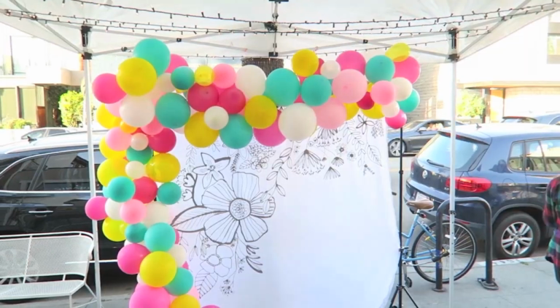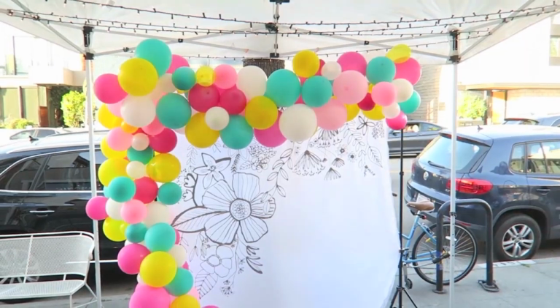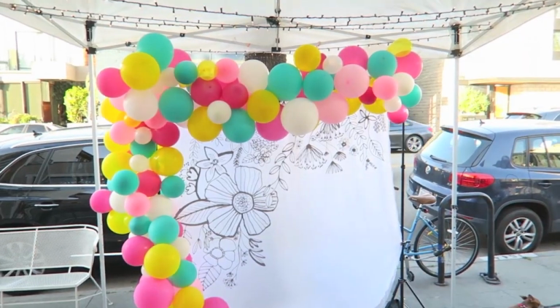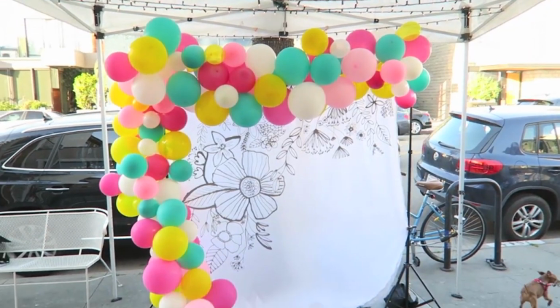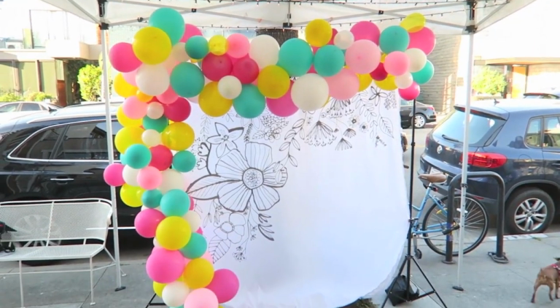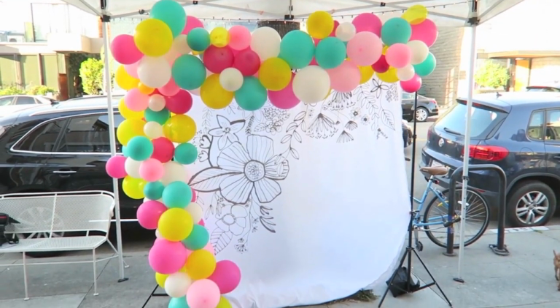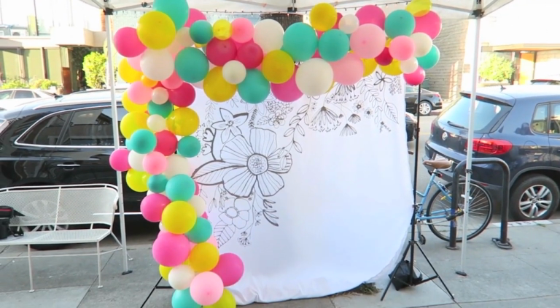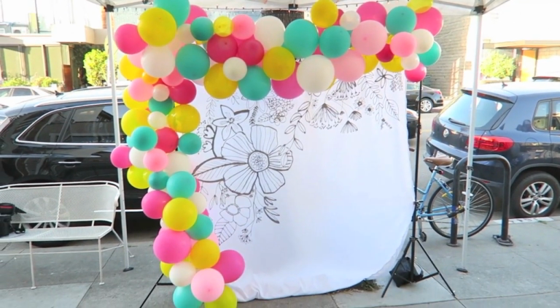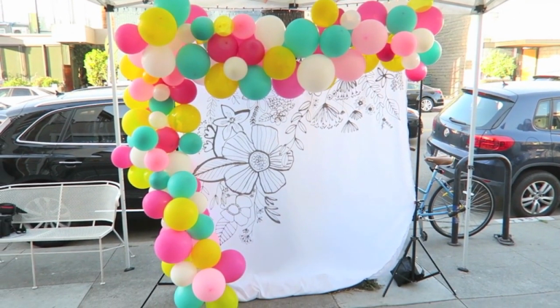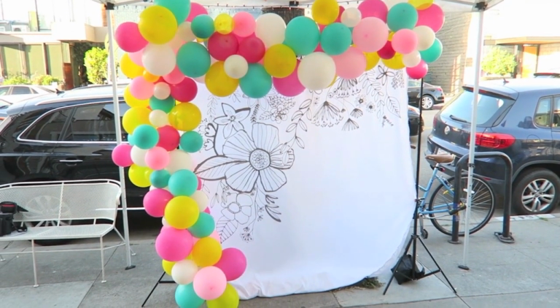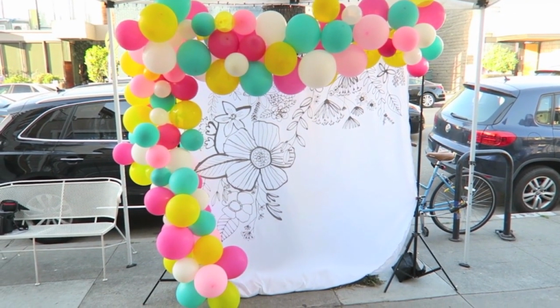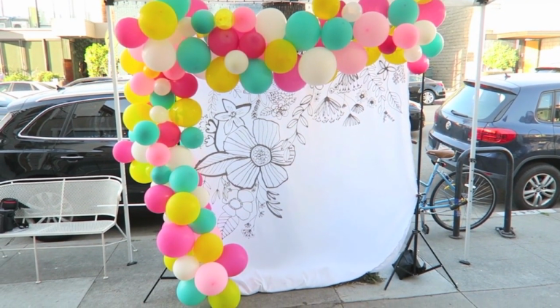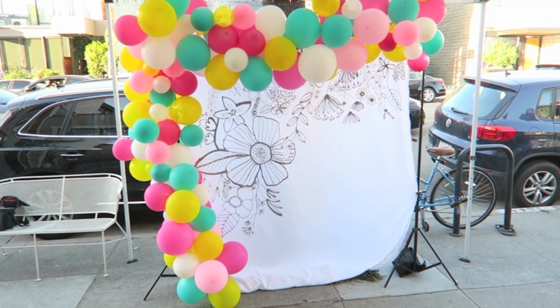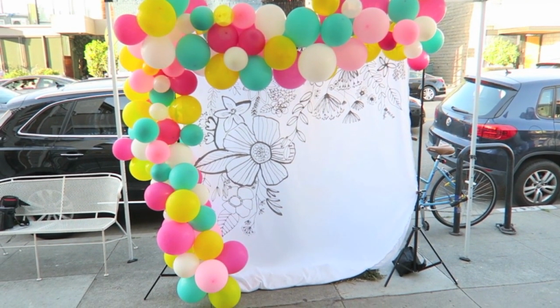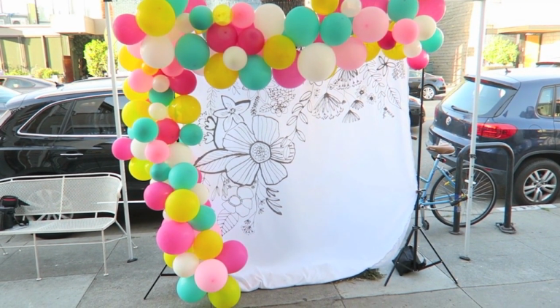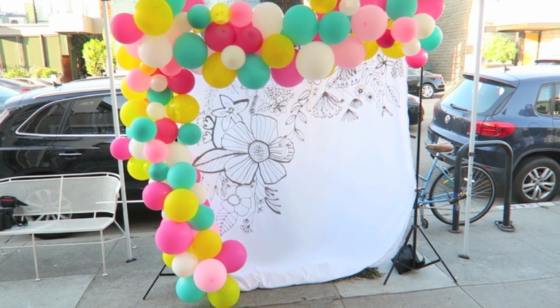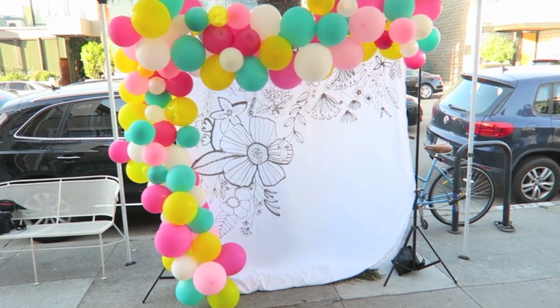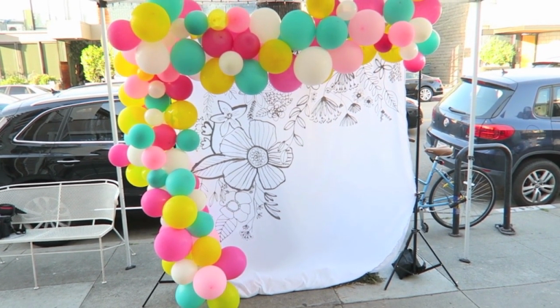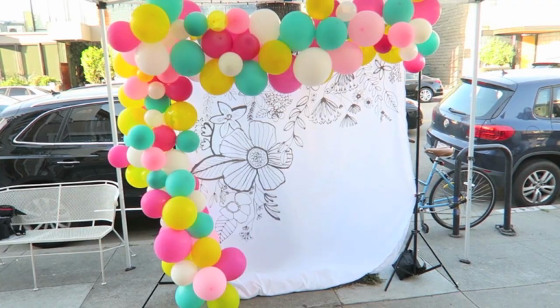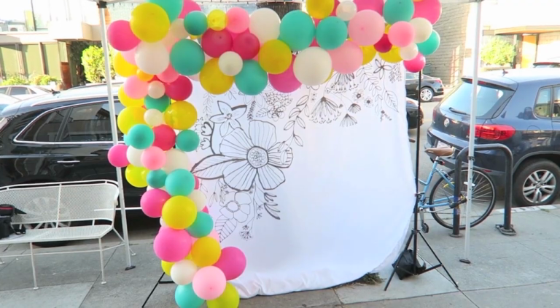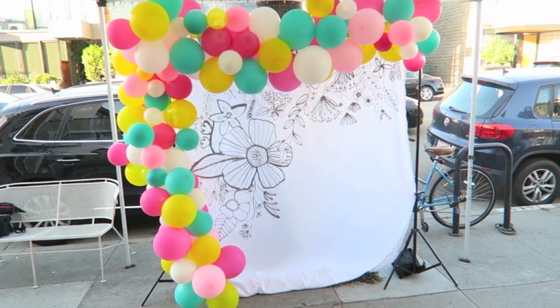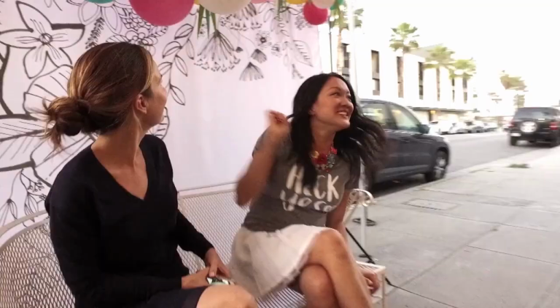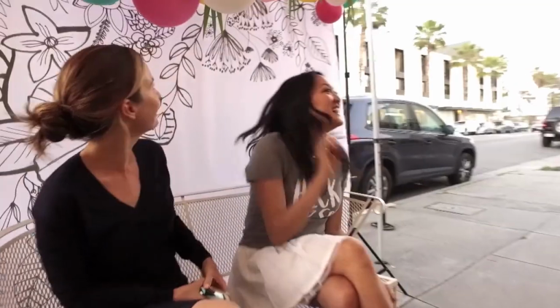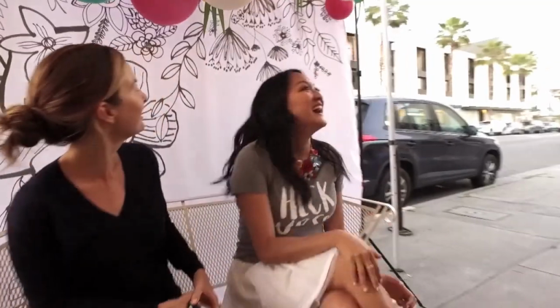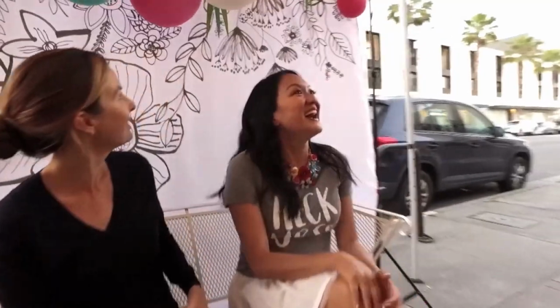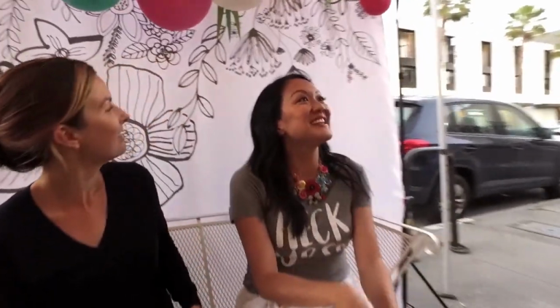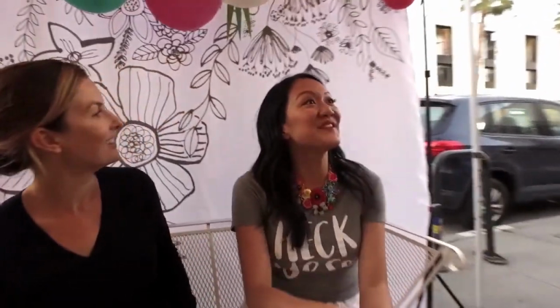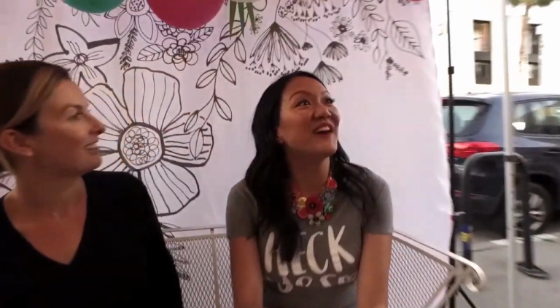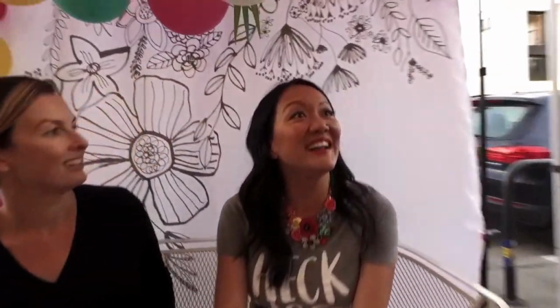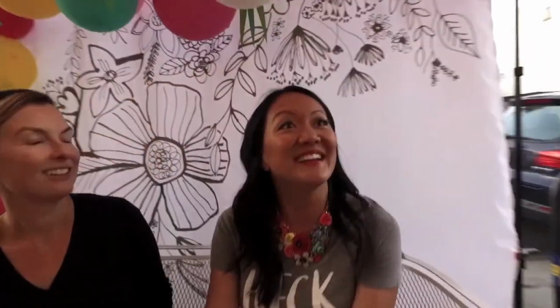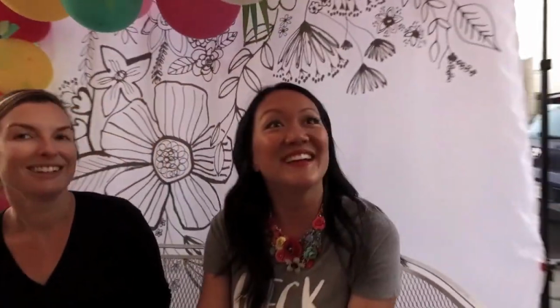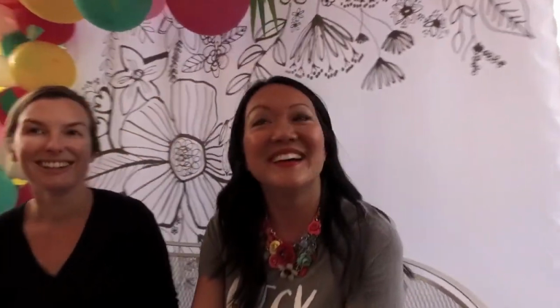Oh my gosh, you guys, it looks so good. Bye-bye.